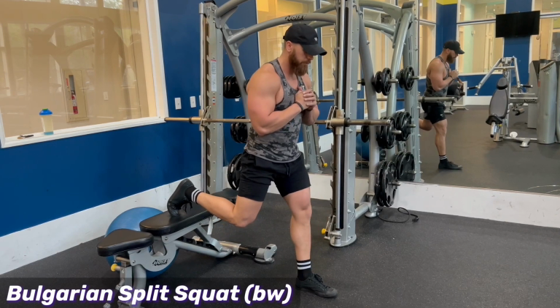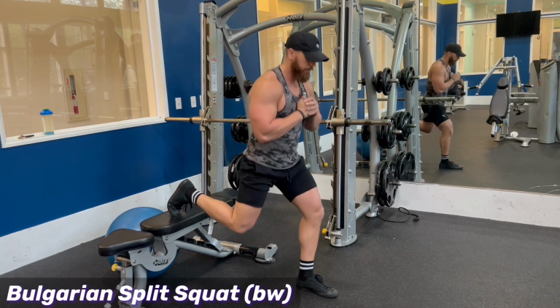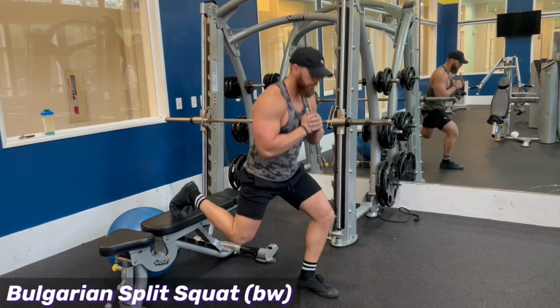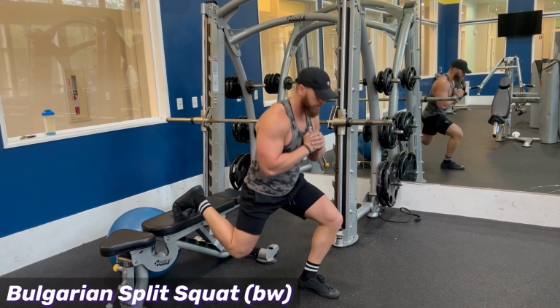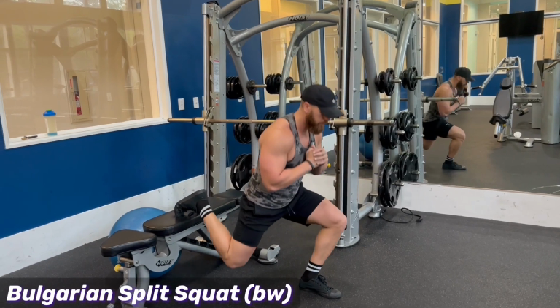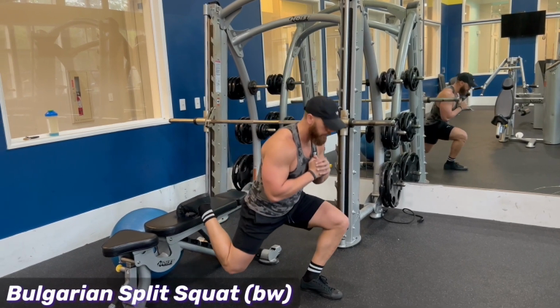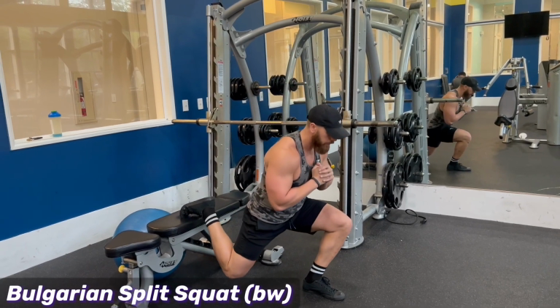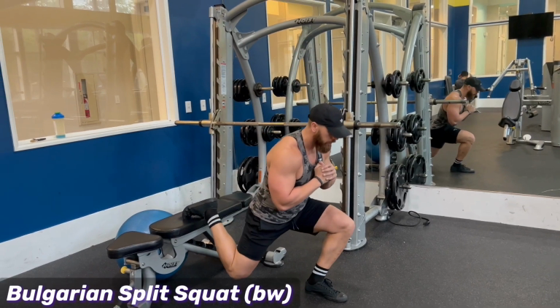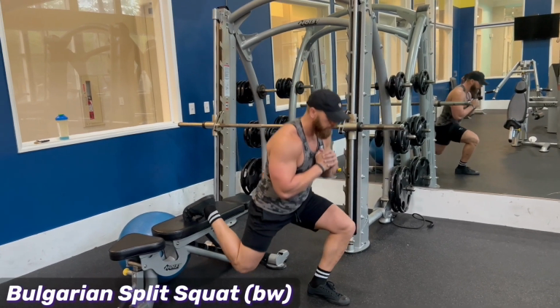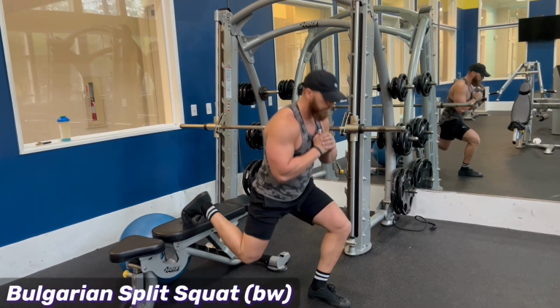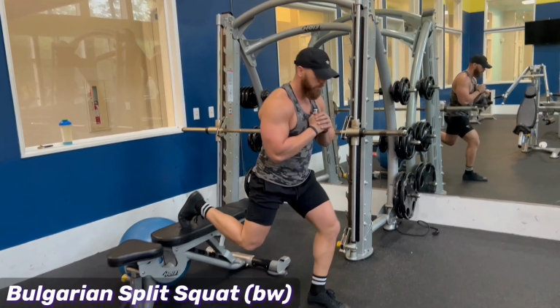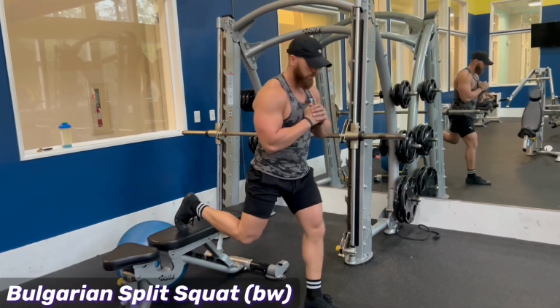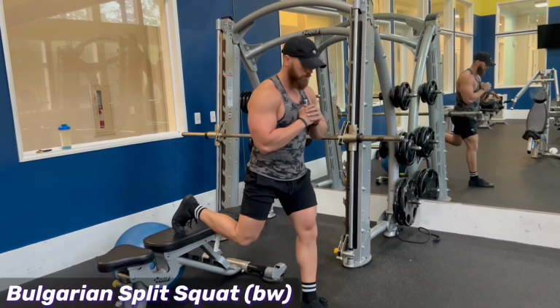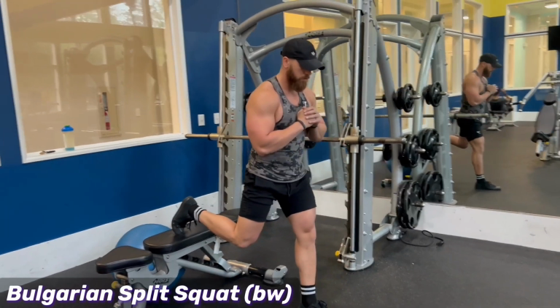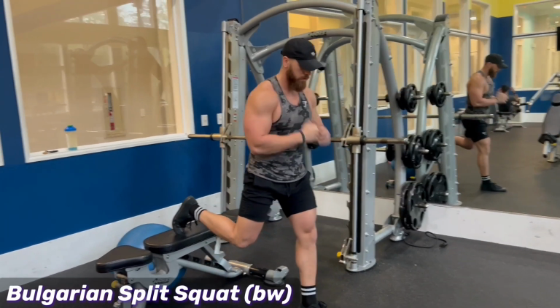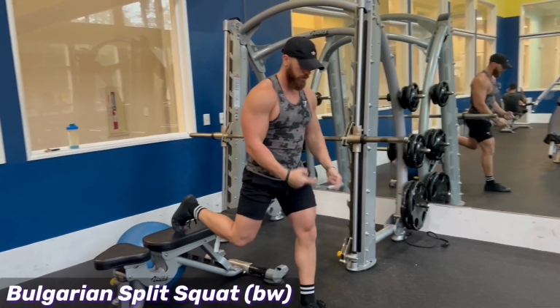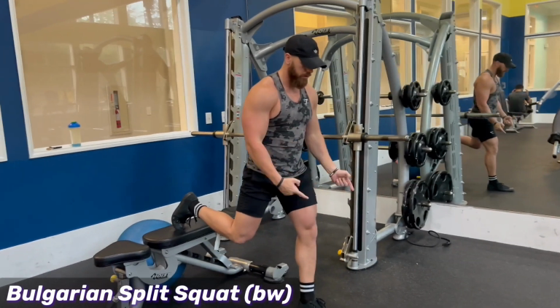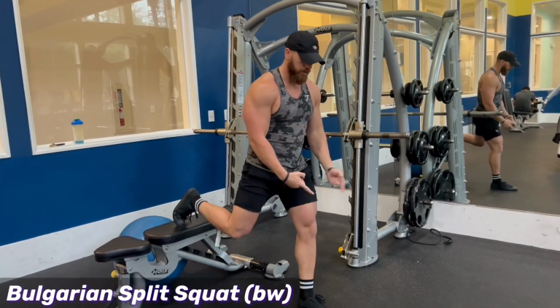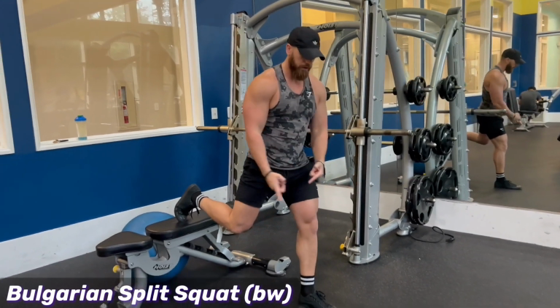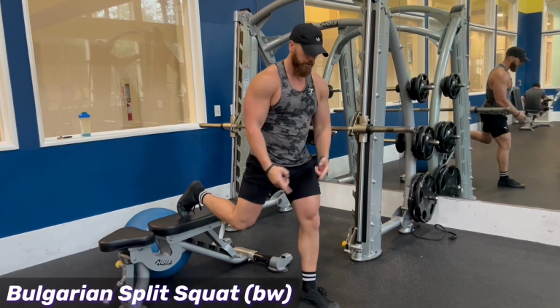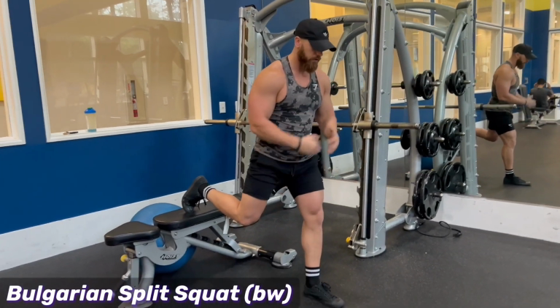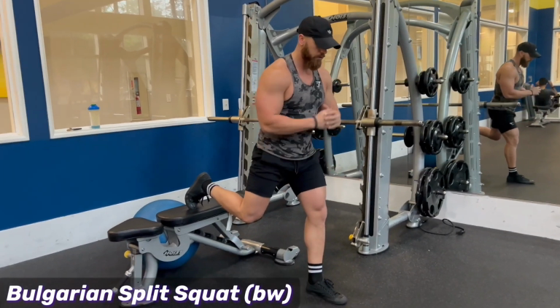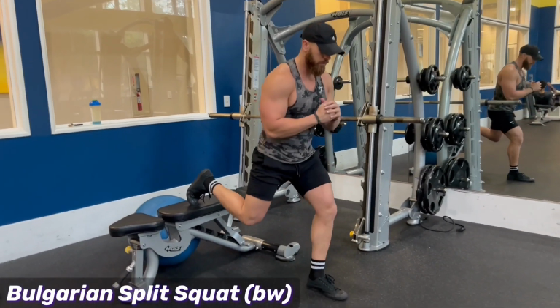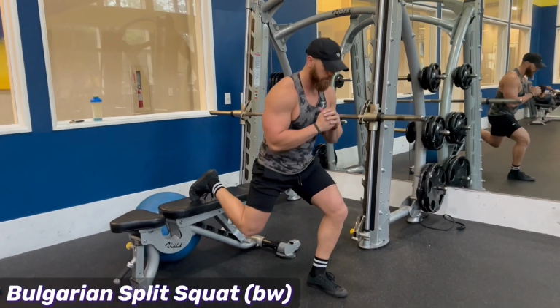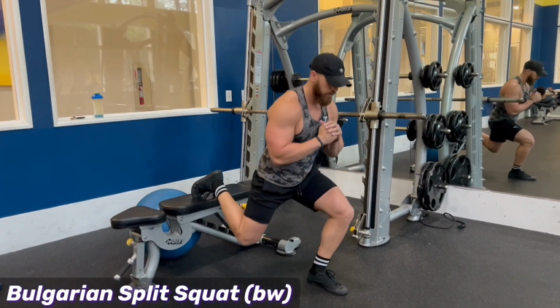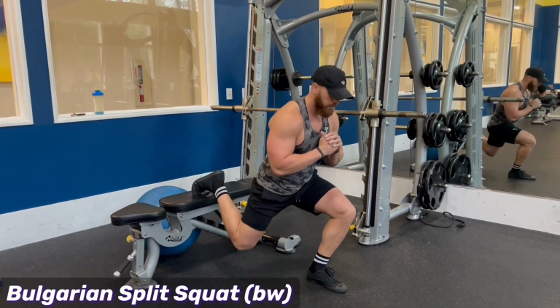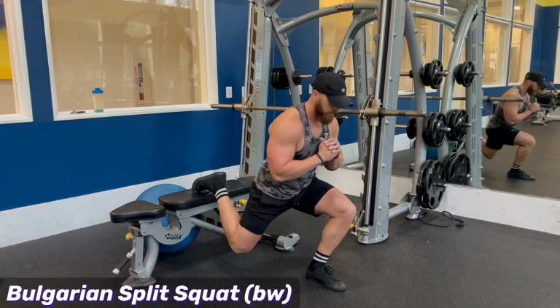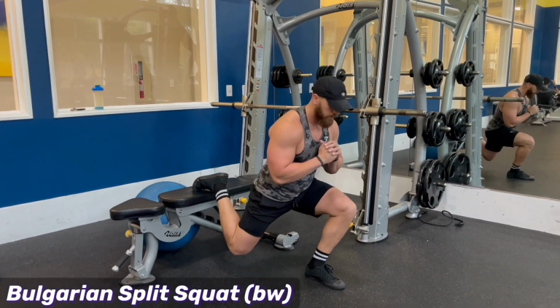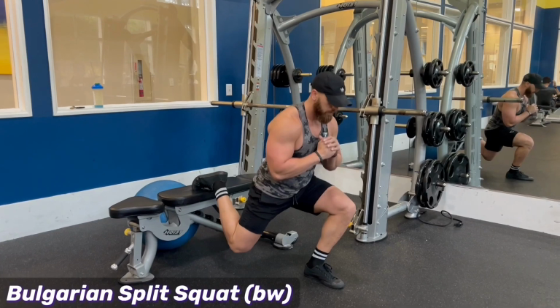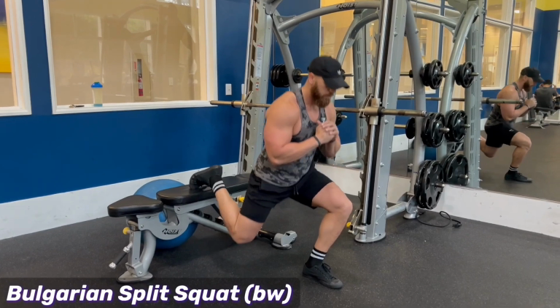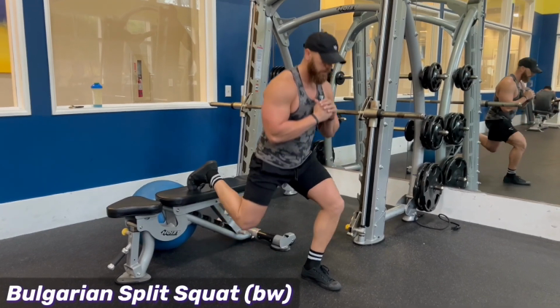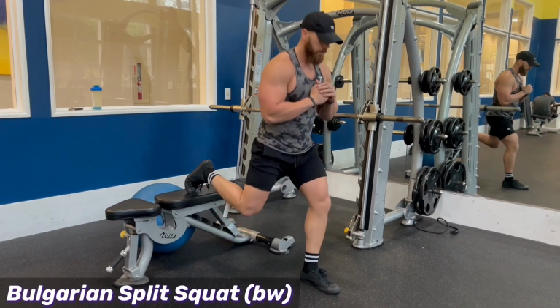You get your appropriate stance in the front foot, and then you just drop into a split squat.